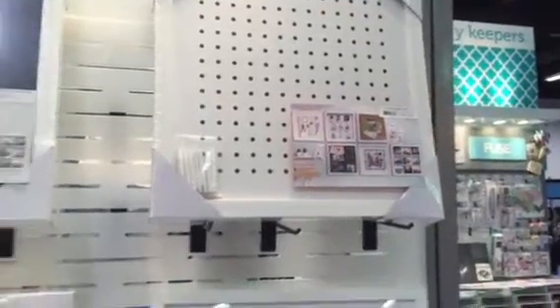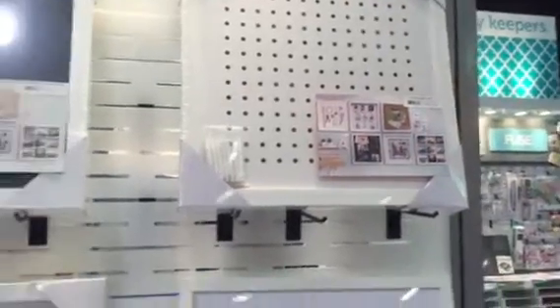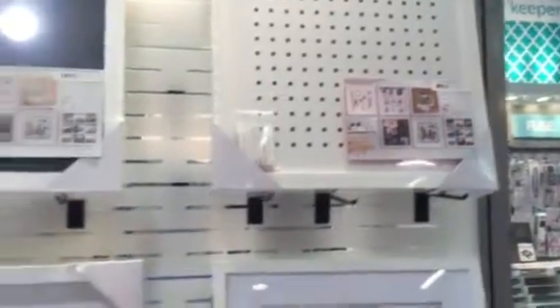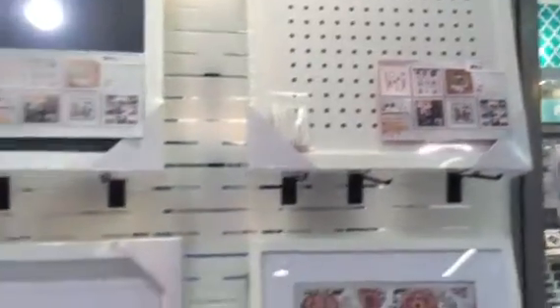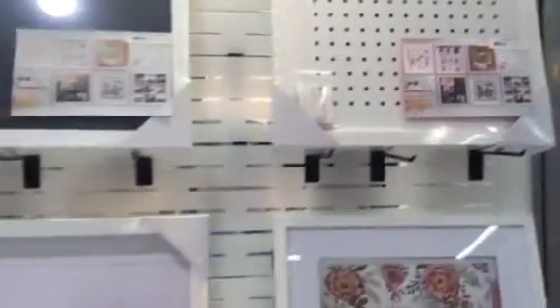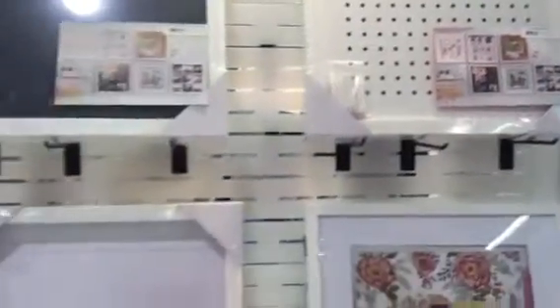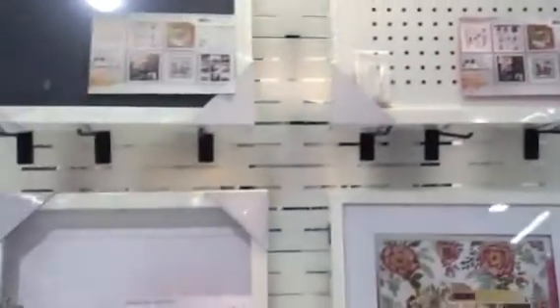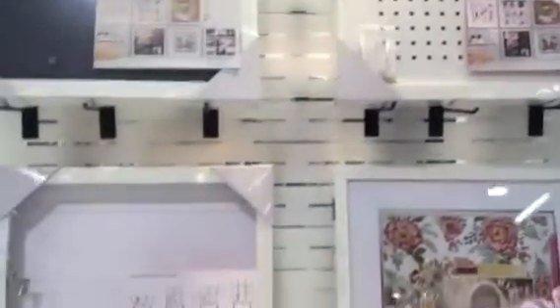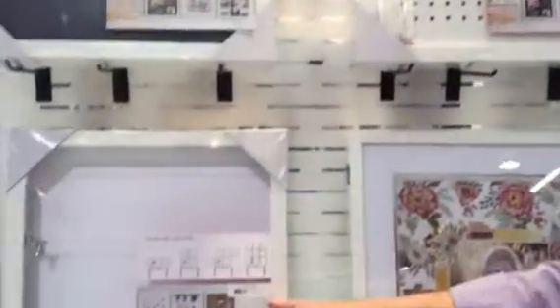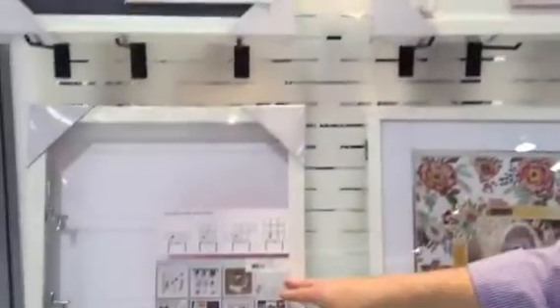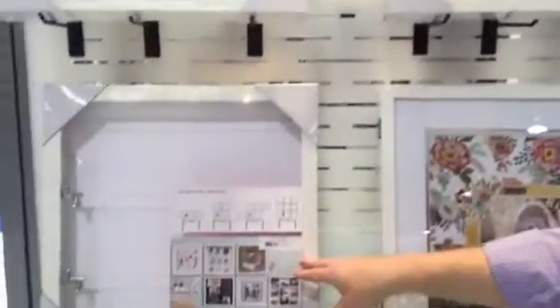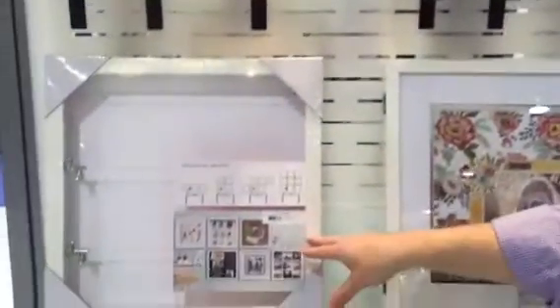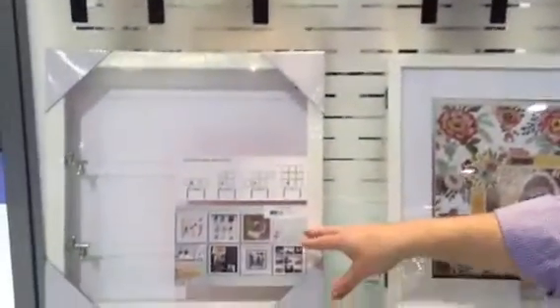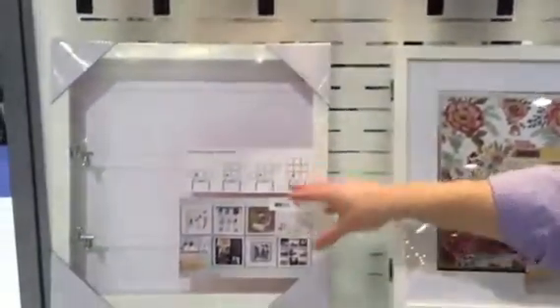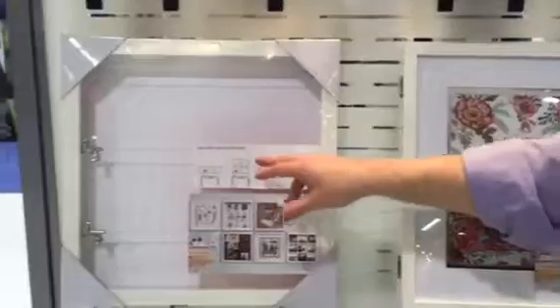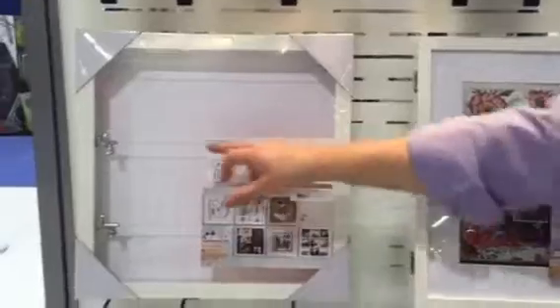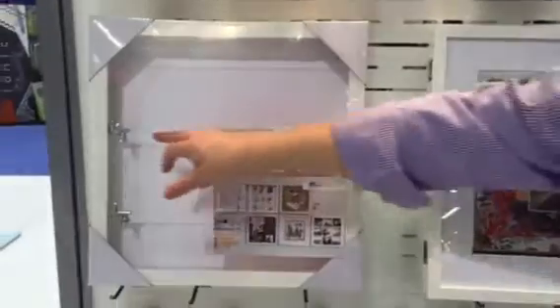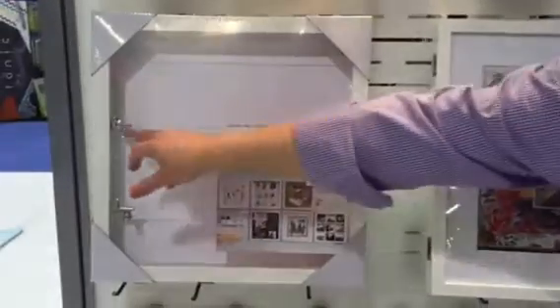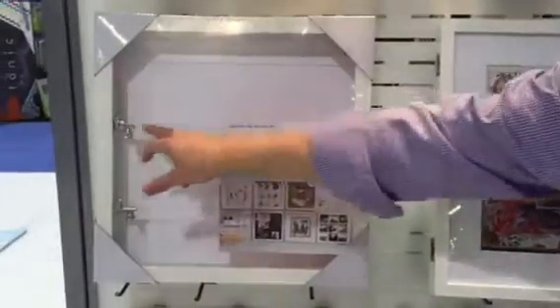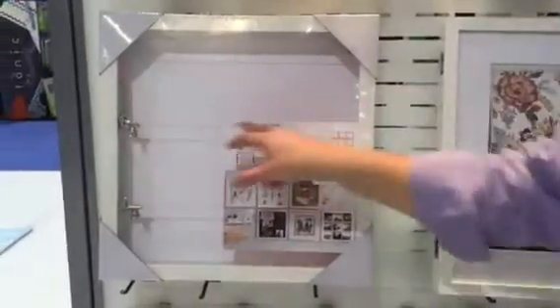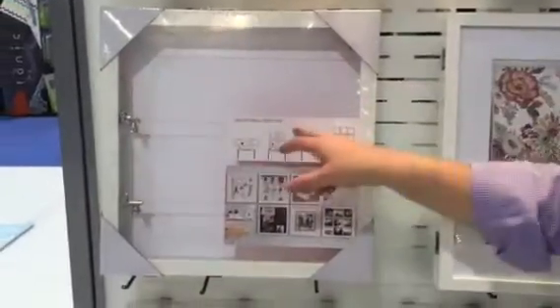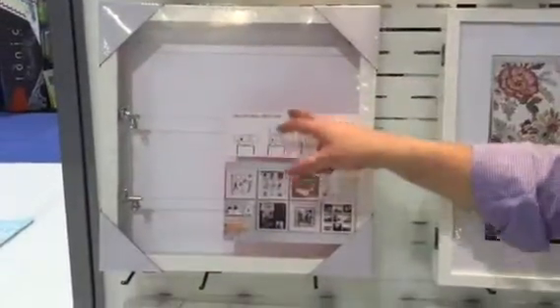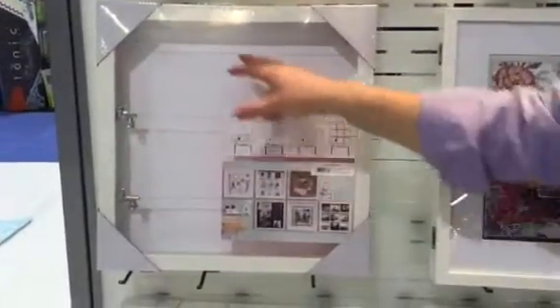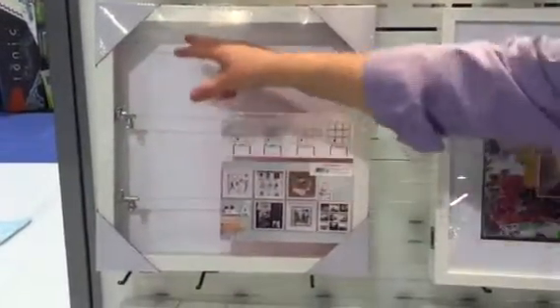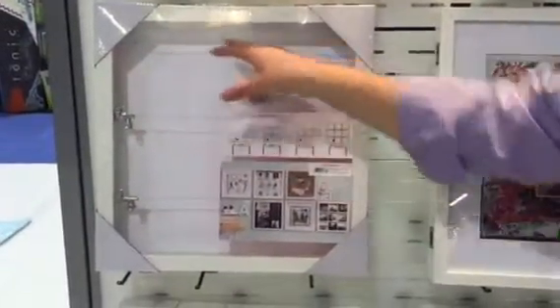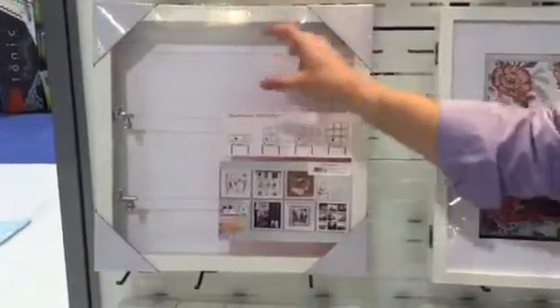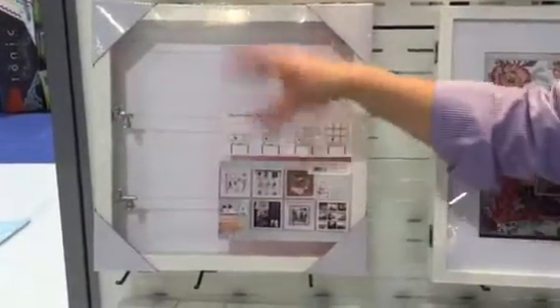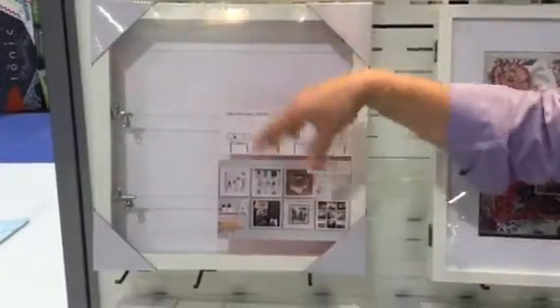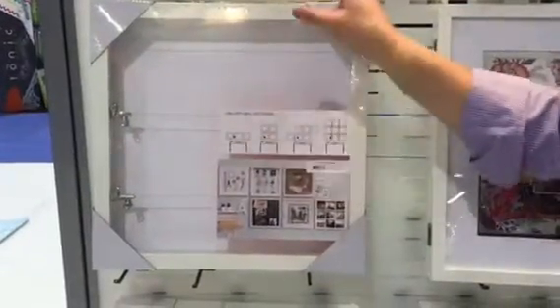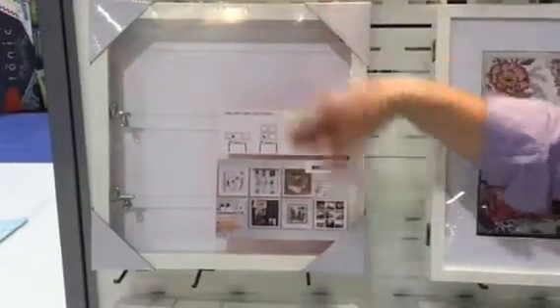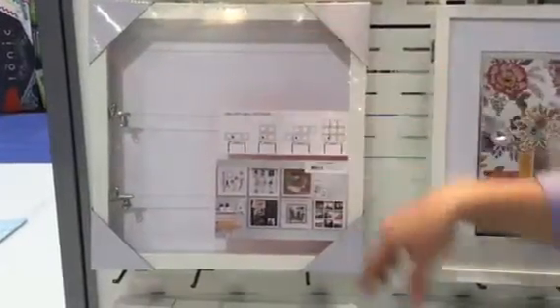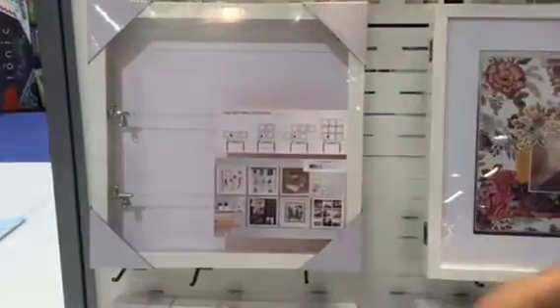This is a super fun one just for displaying. You can clip different pictures on there and change those in and out at will.